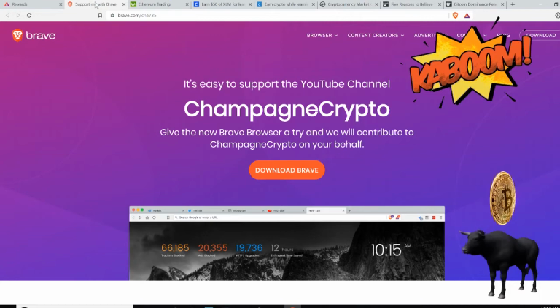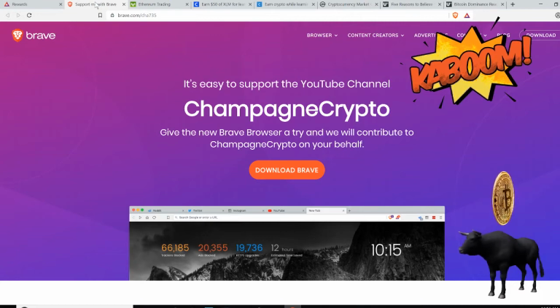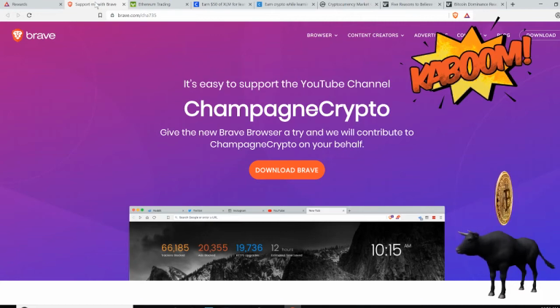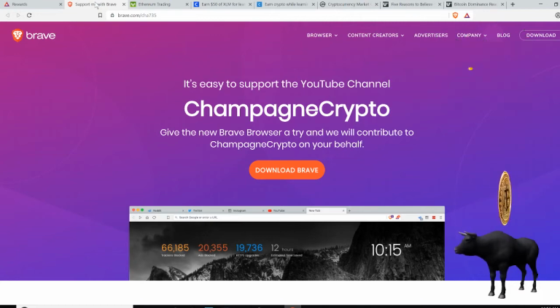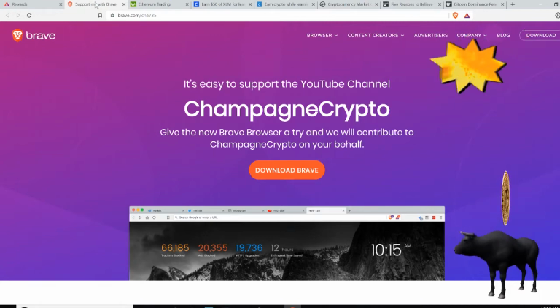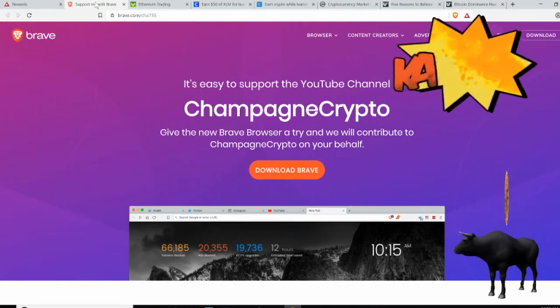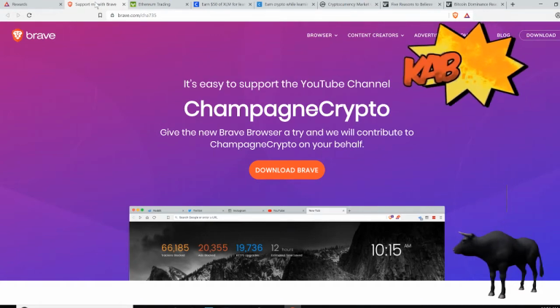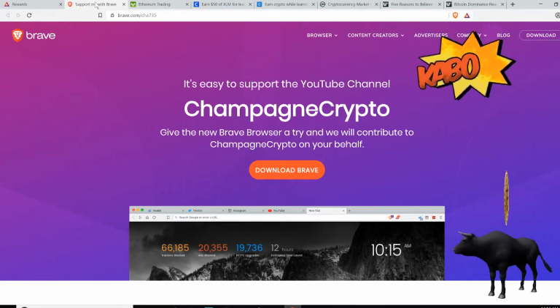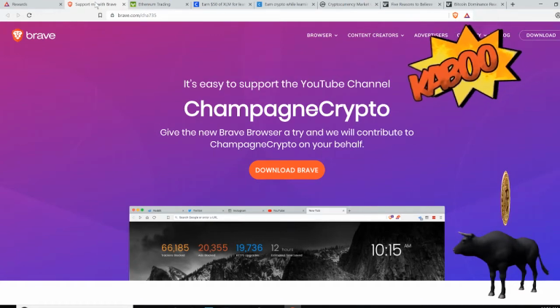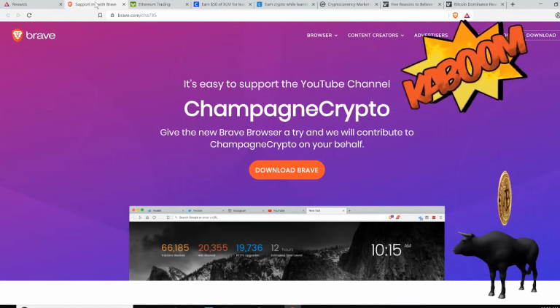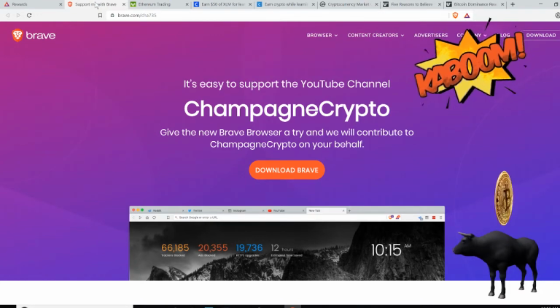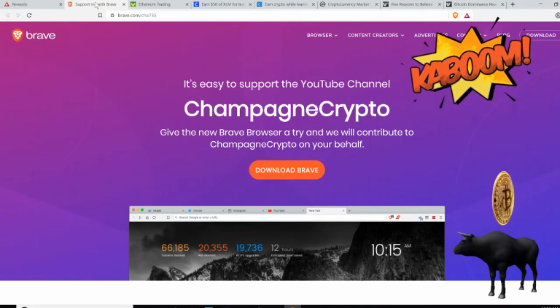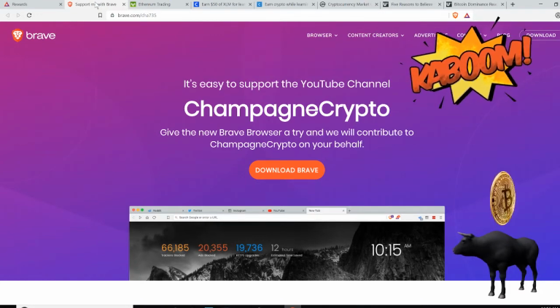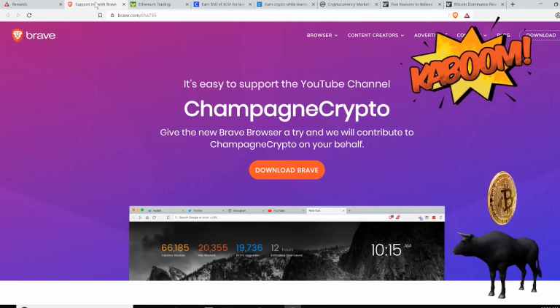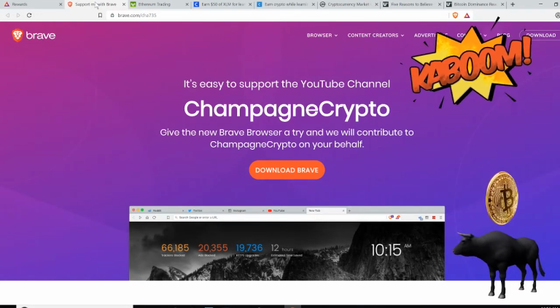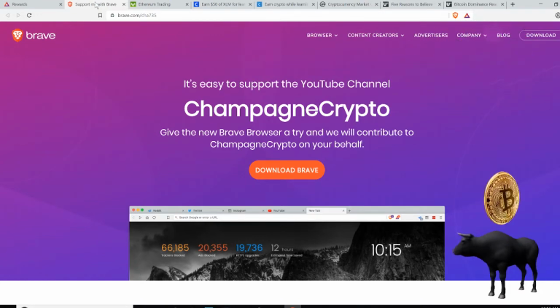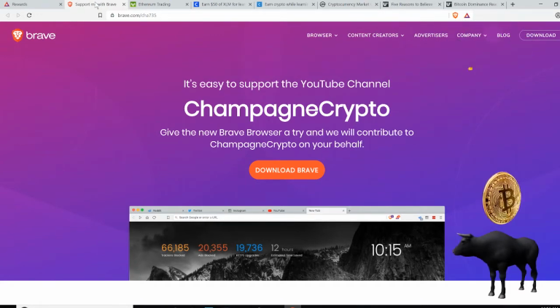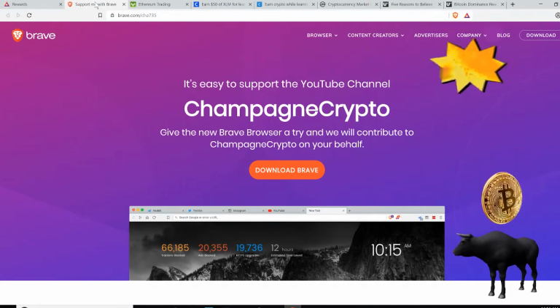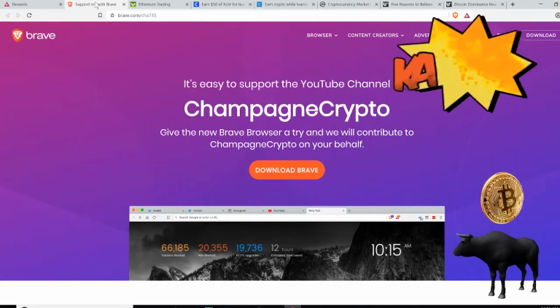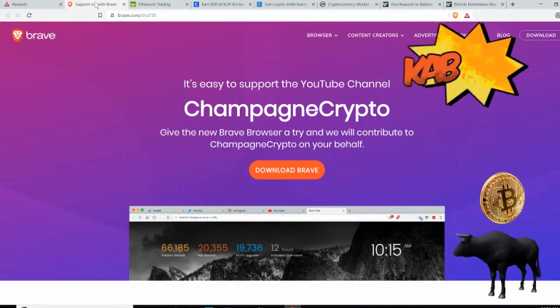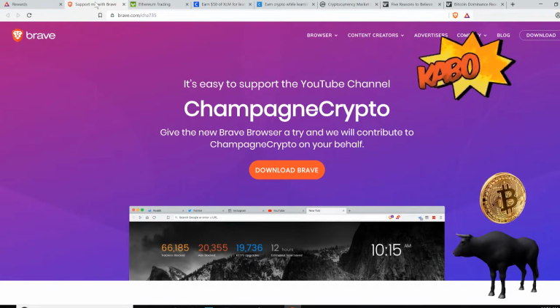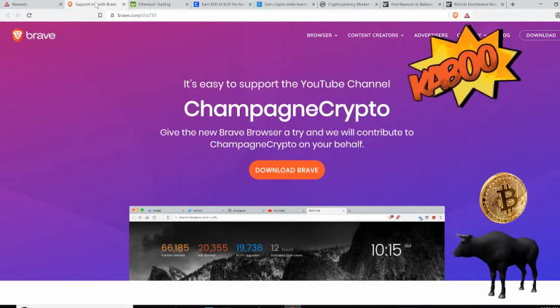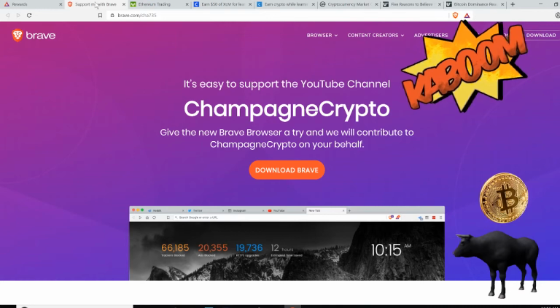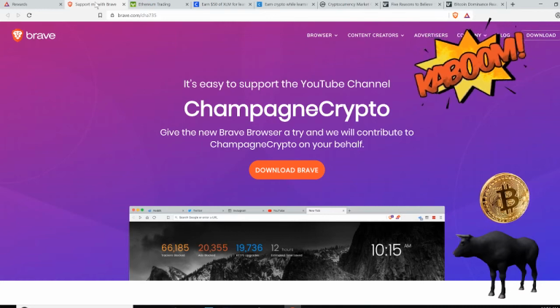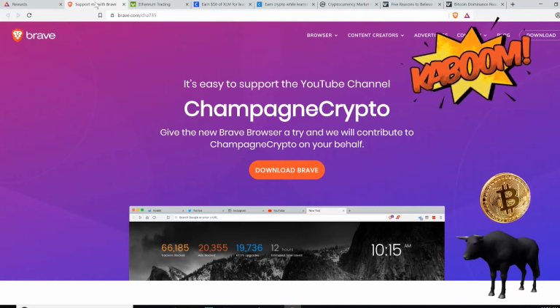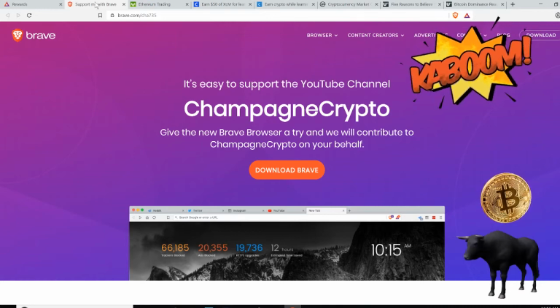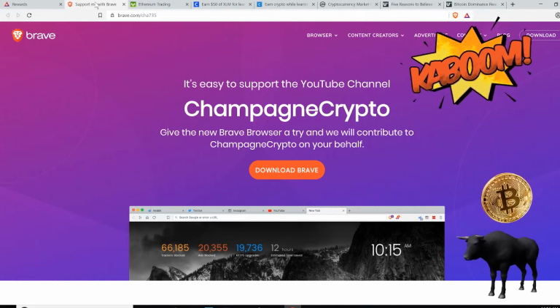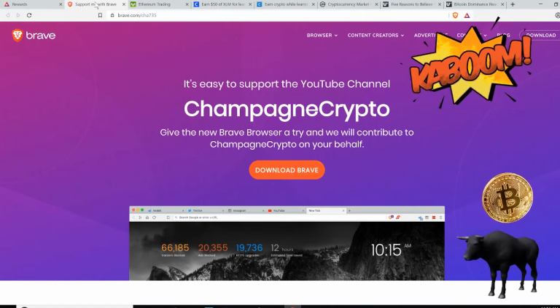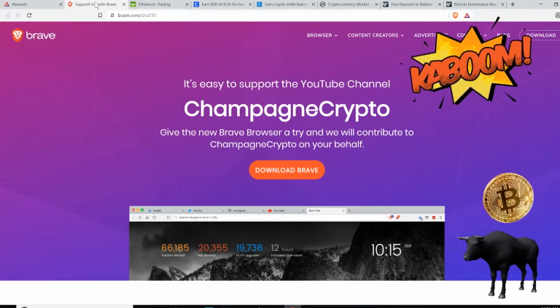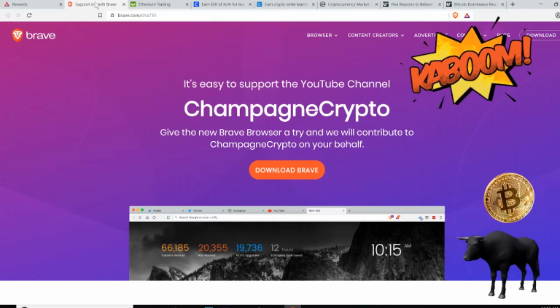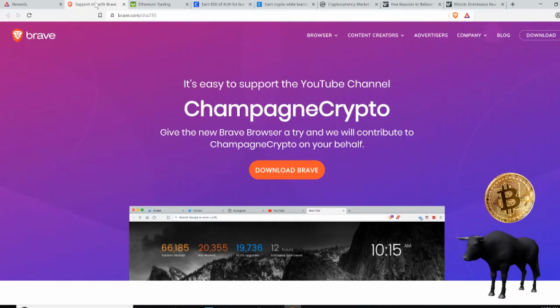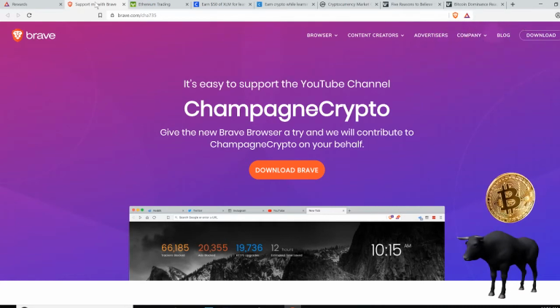You've been on Chrome way too long and they just serve you ads without giving you anything out of it. At least with the Brave Browser, you can earn BAT.